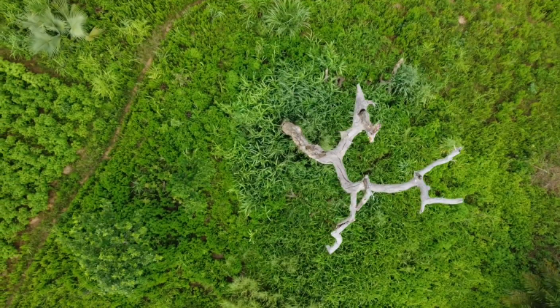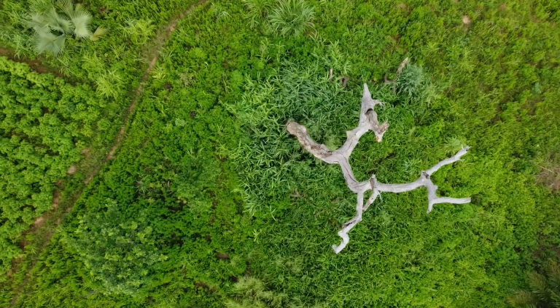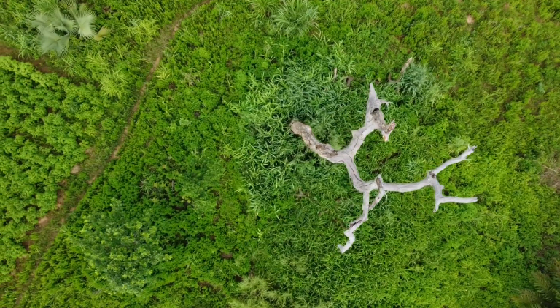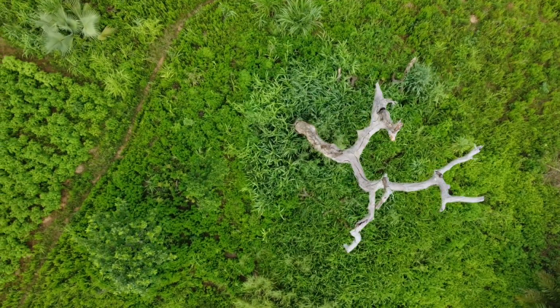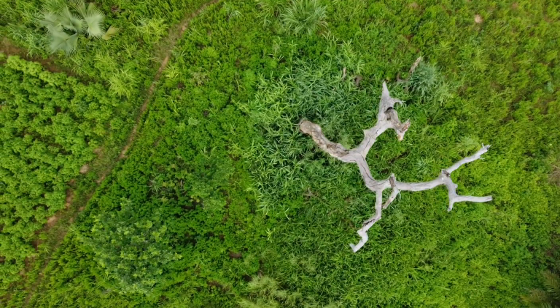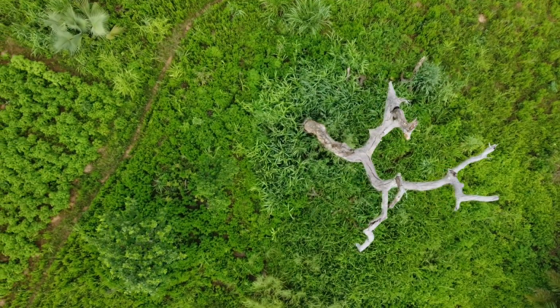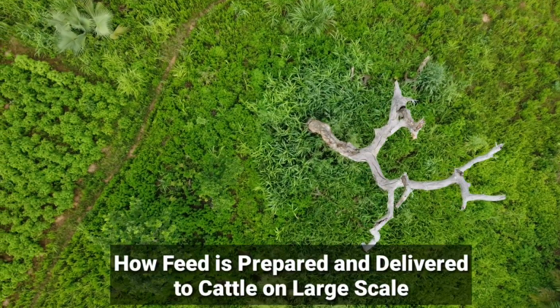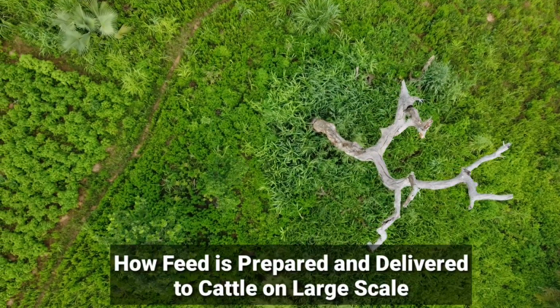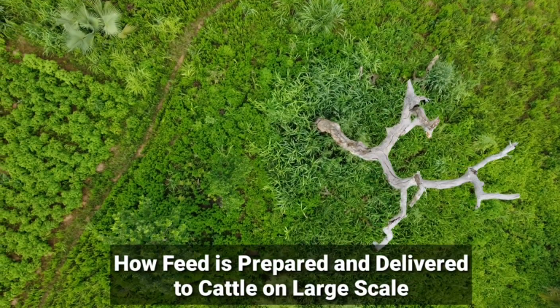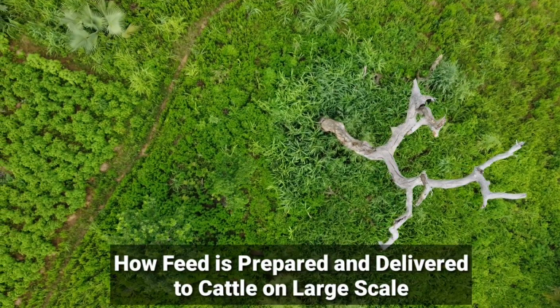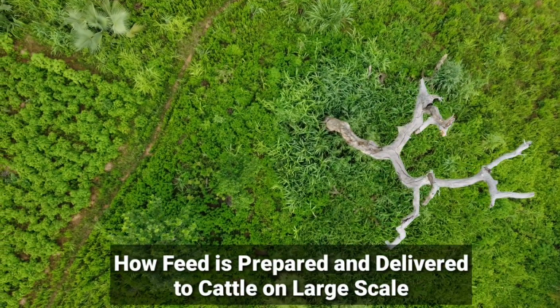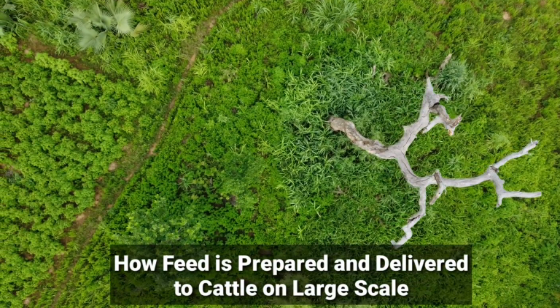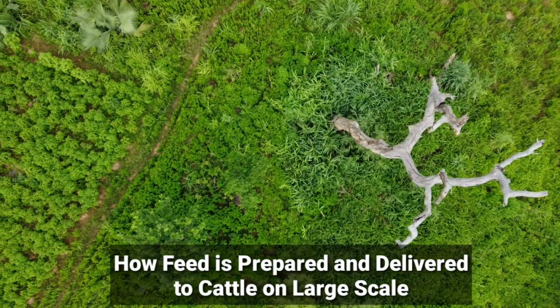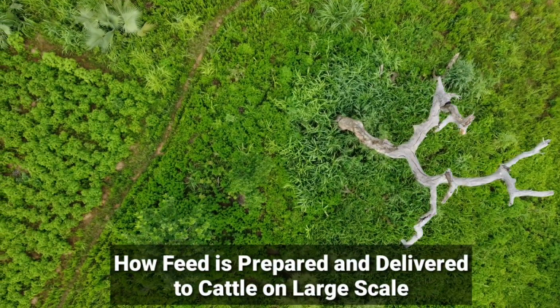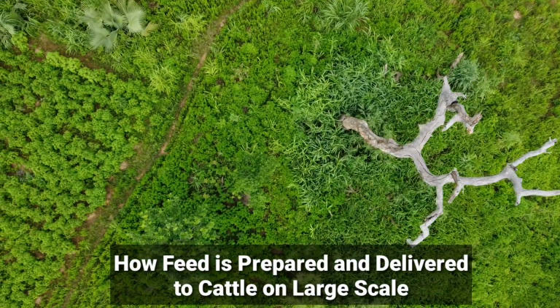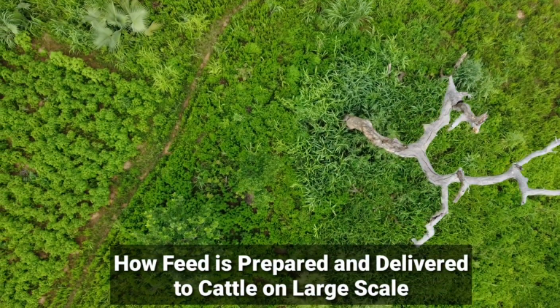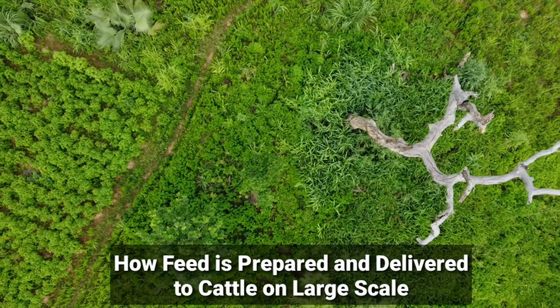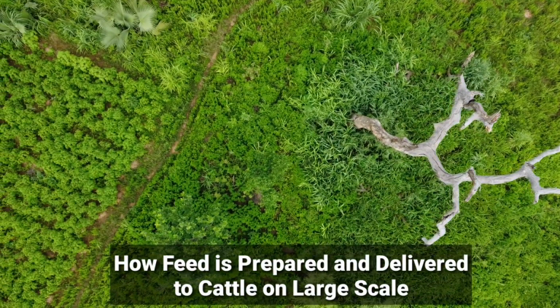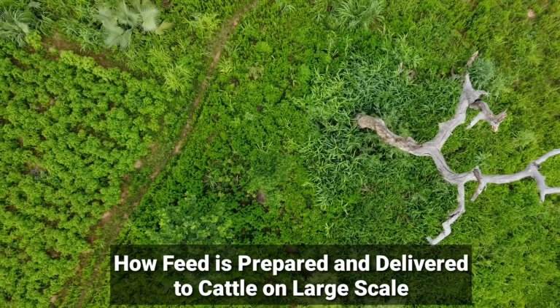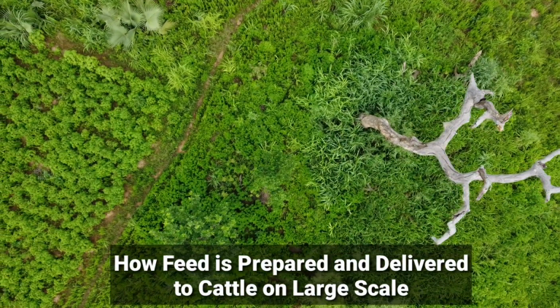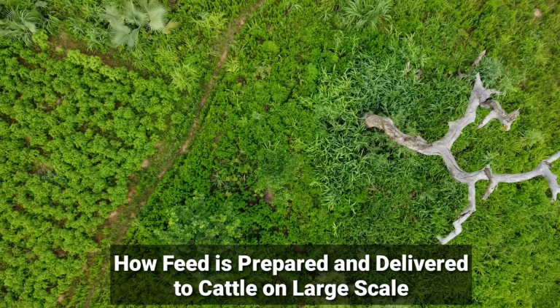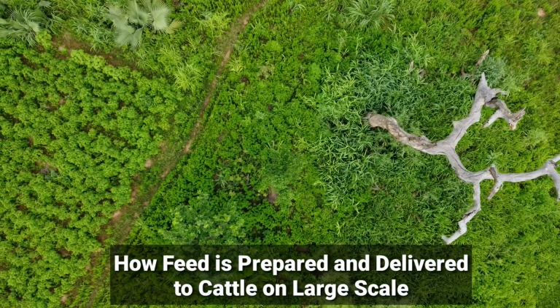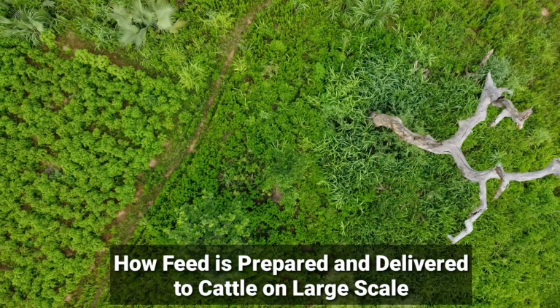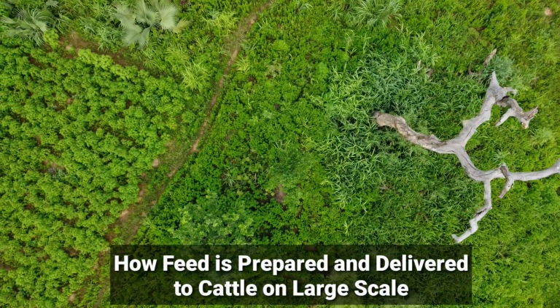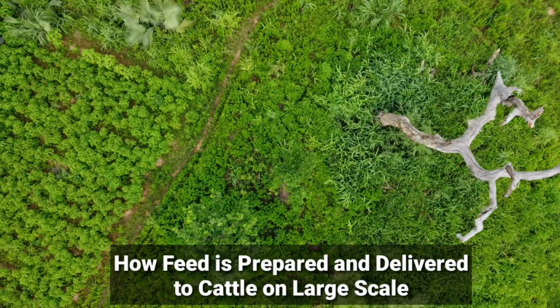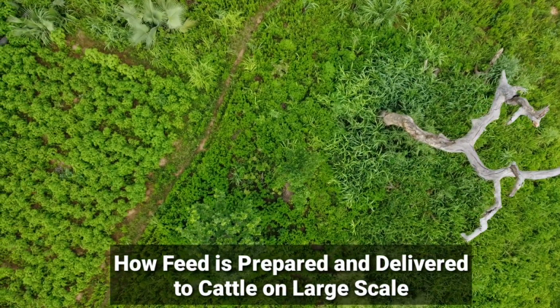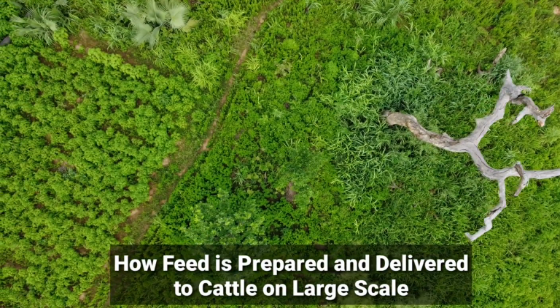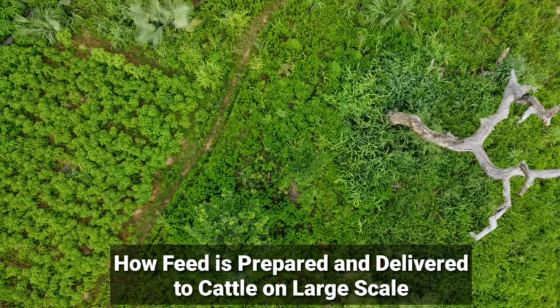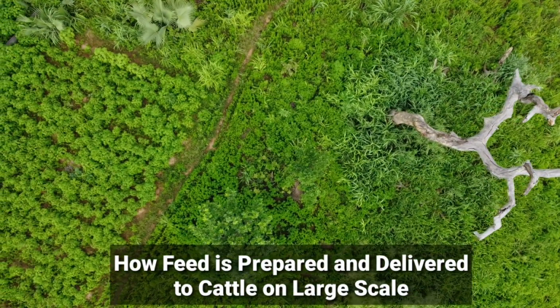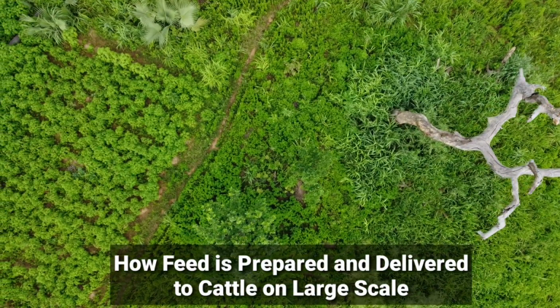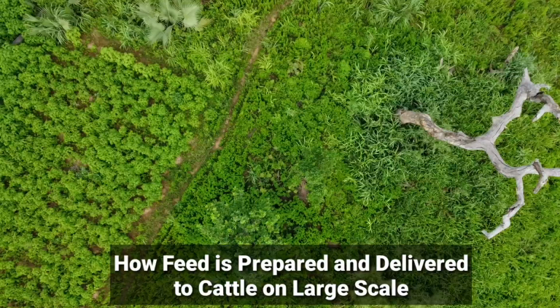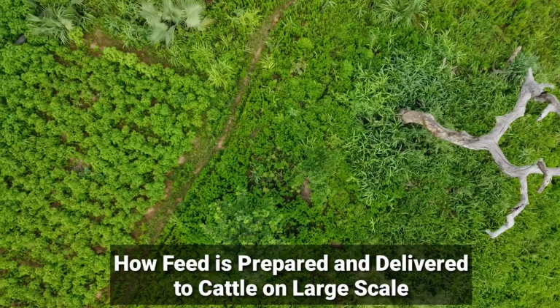Hello guys, today on Rising Farmers is how feed is prepared and delivered to cattle.